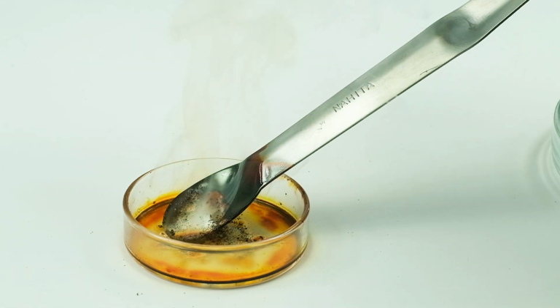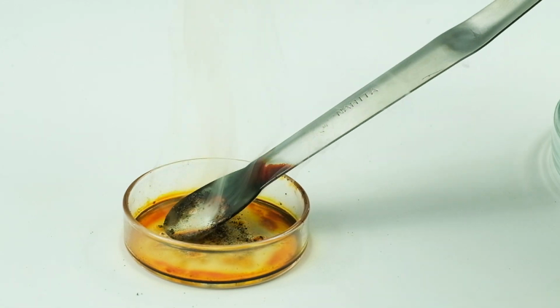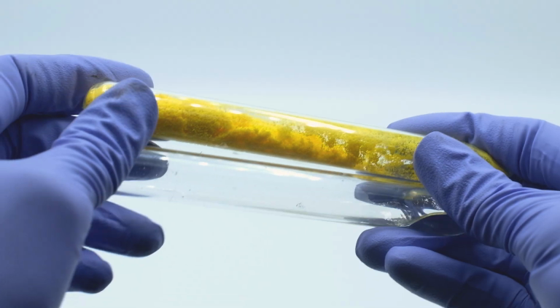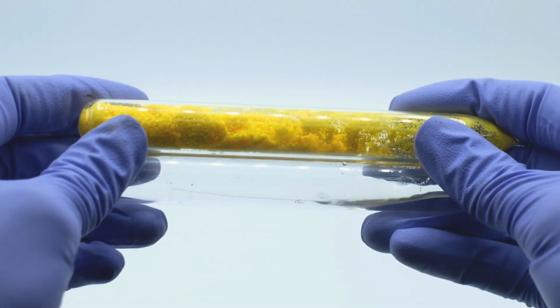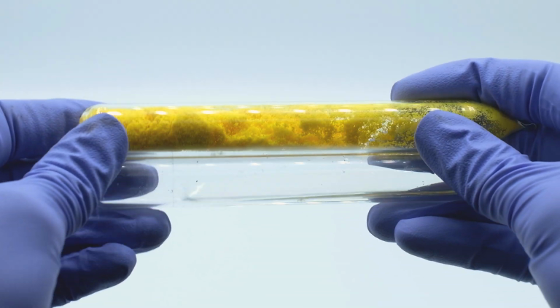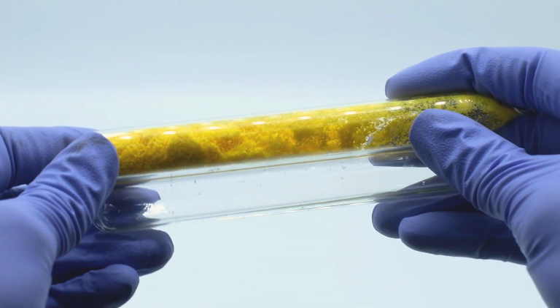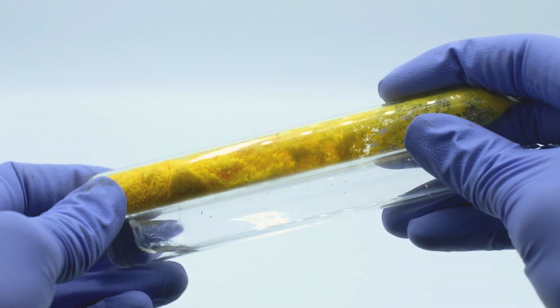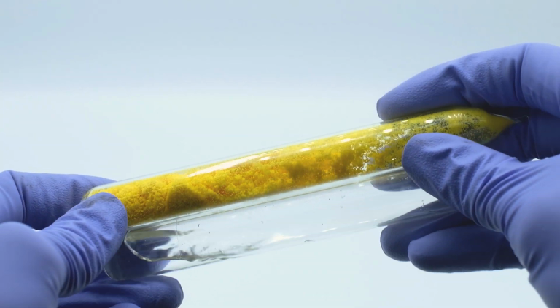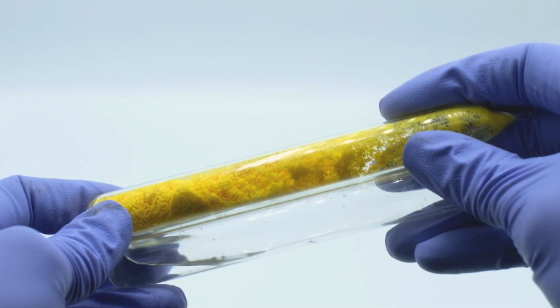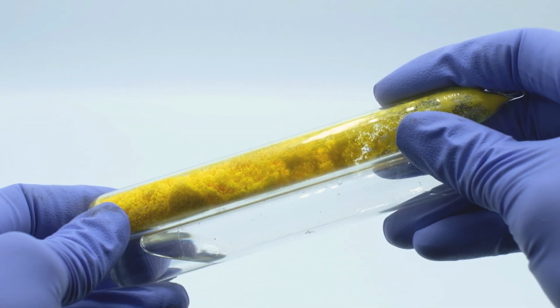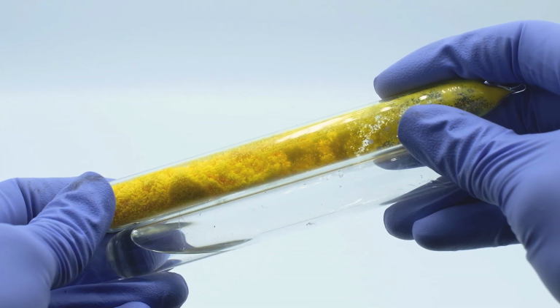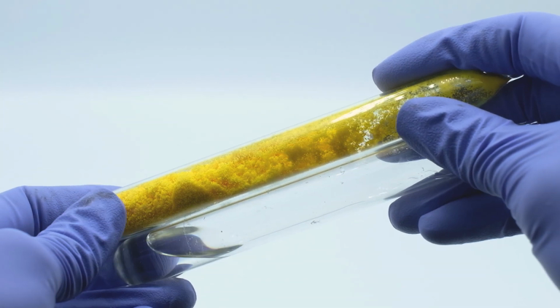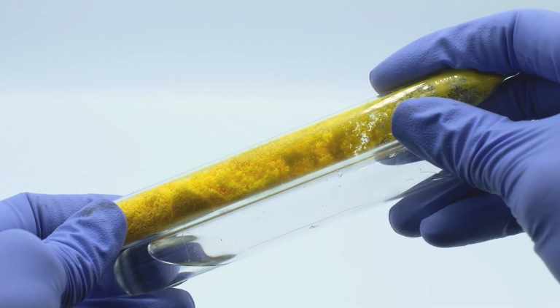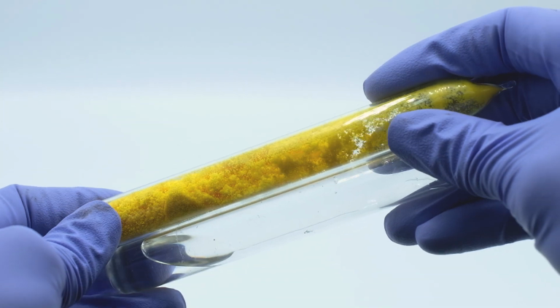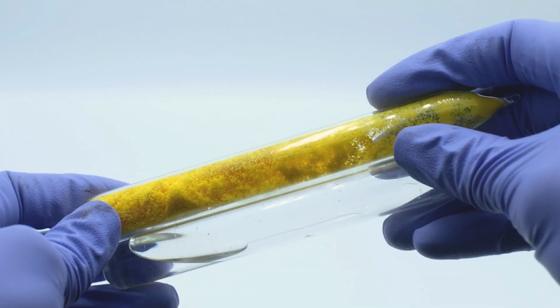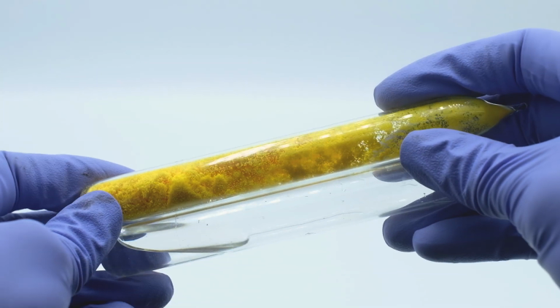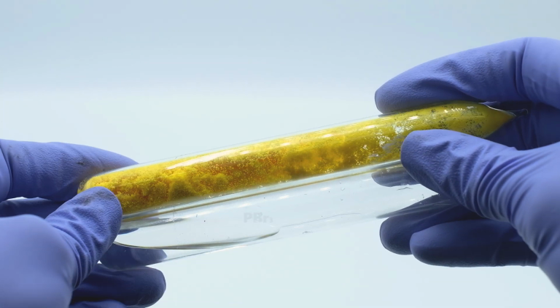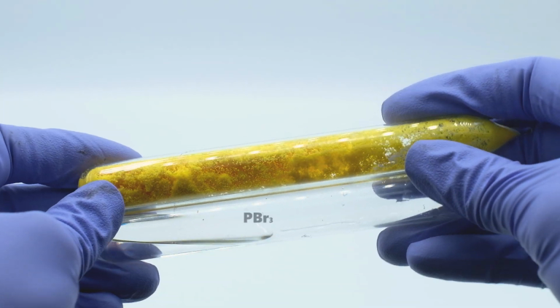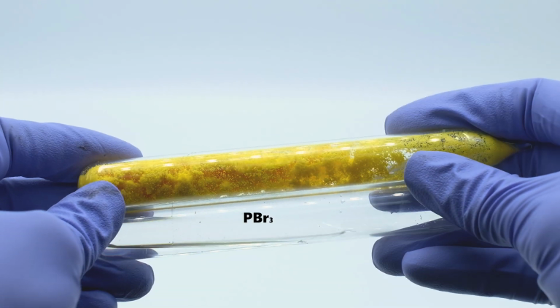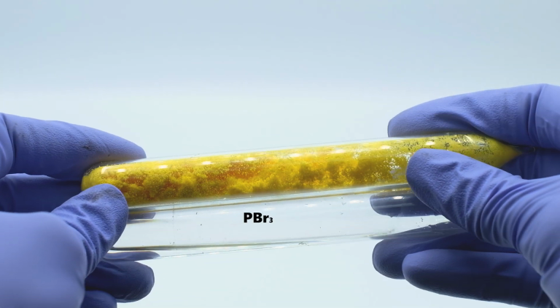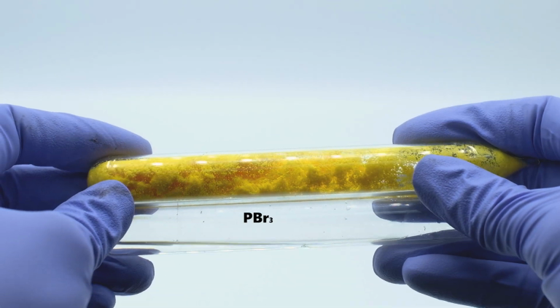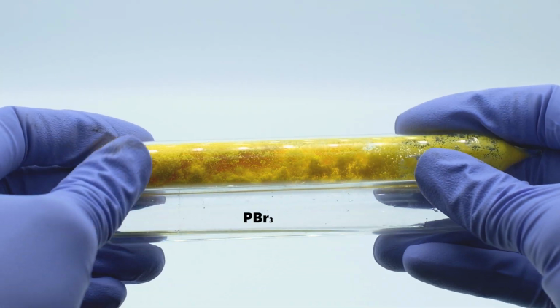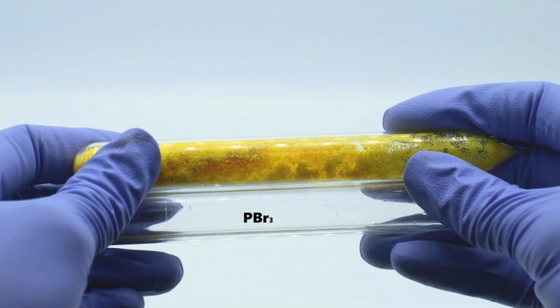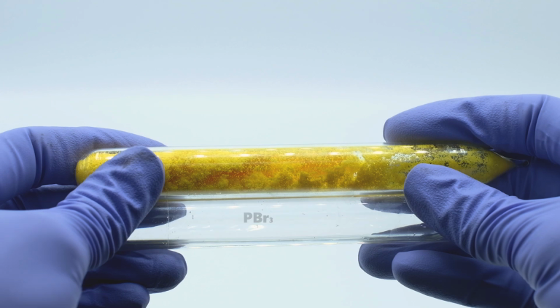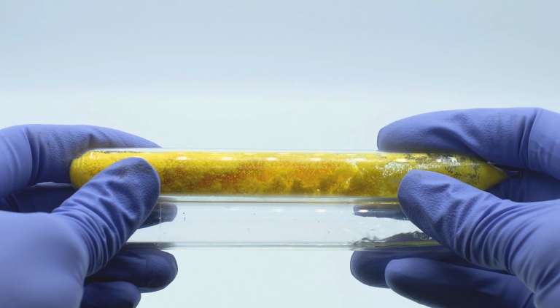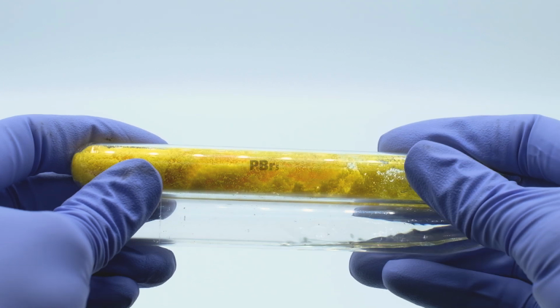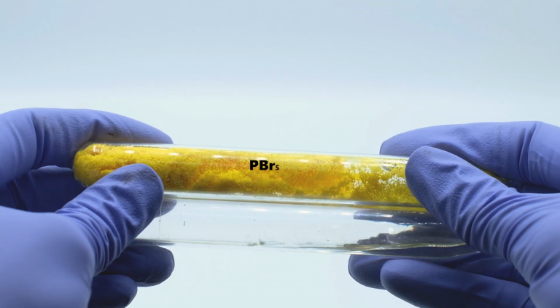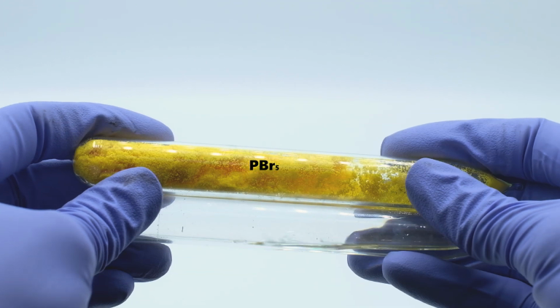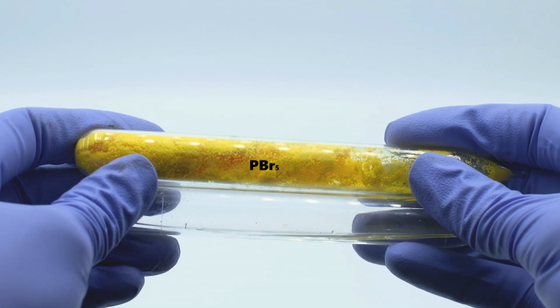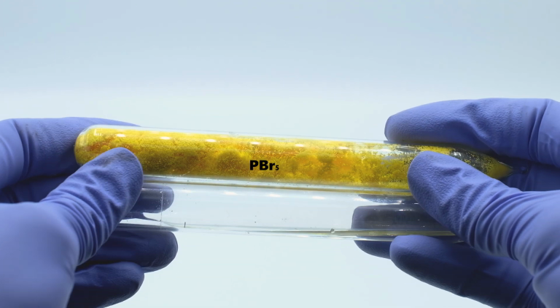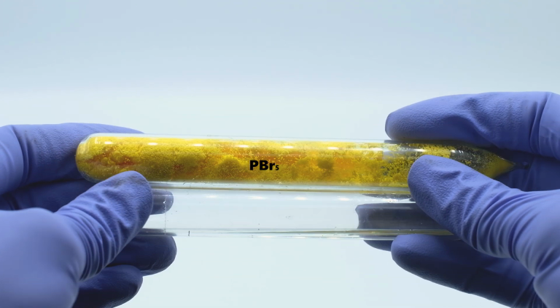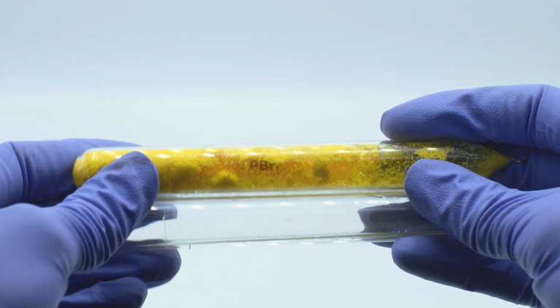In this reaction, phosphorus bromides are formed: PBr3, a colorless liquid, and PBr5, a bright yellow powder.